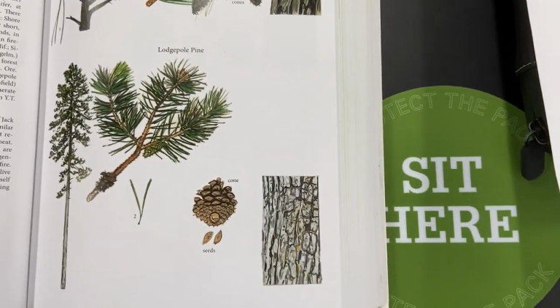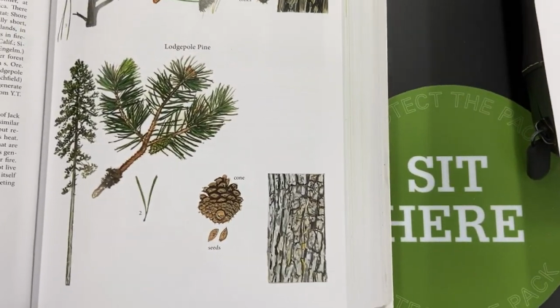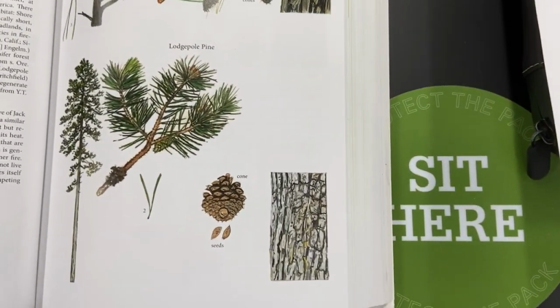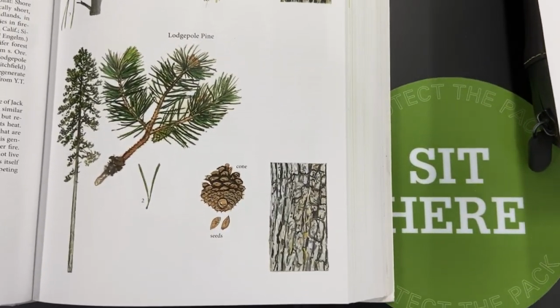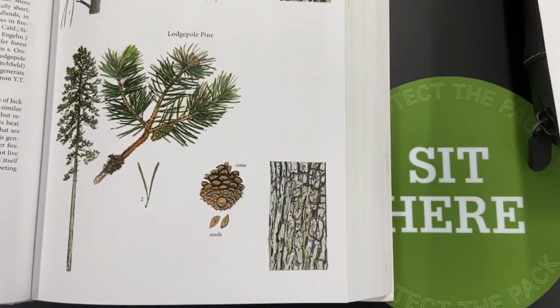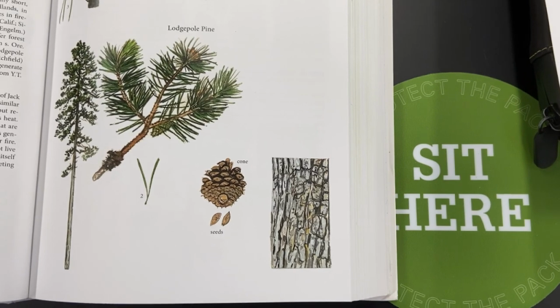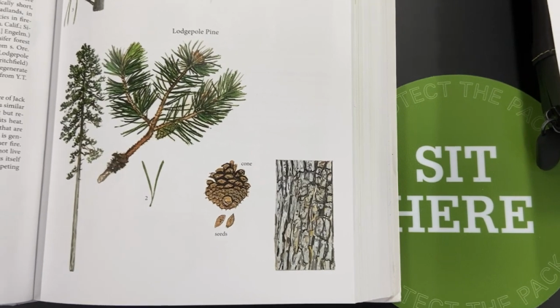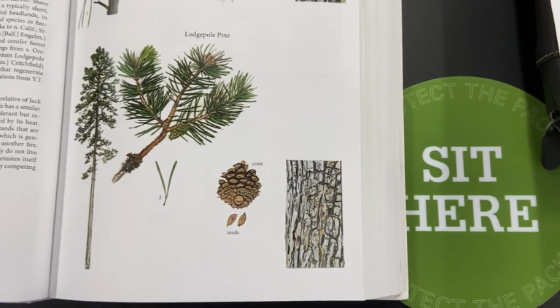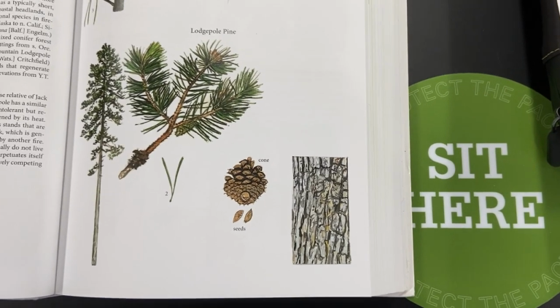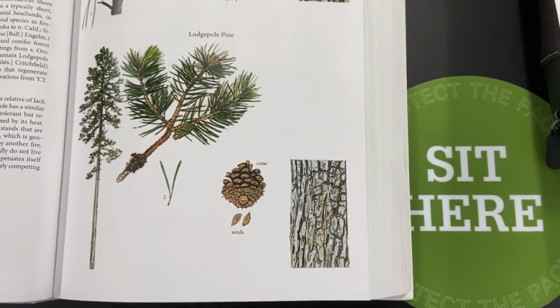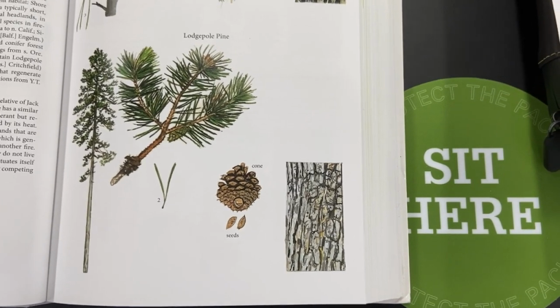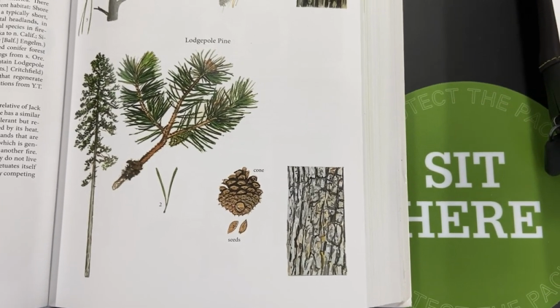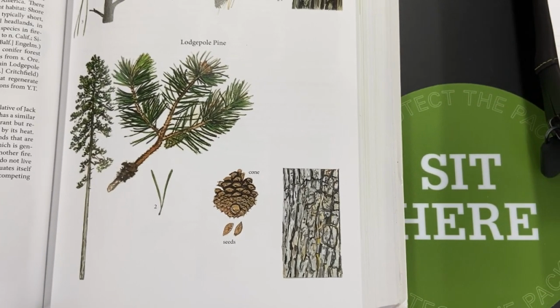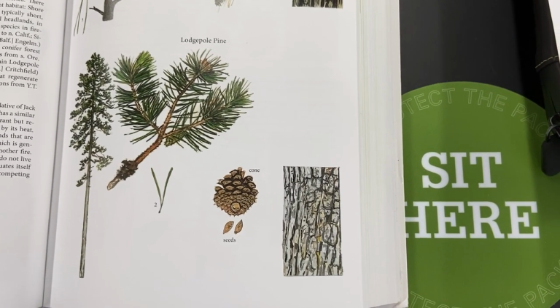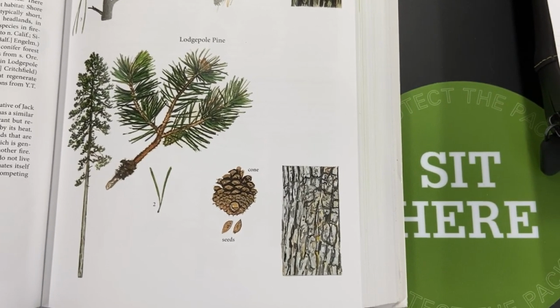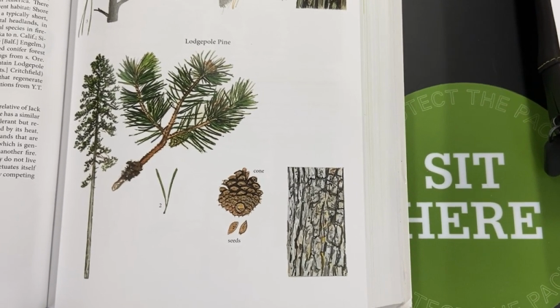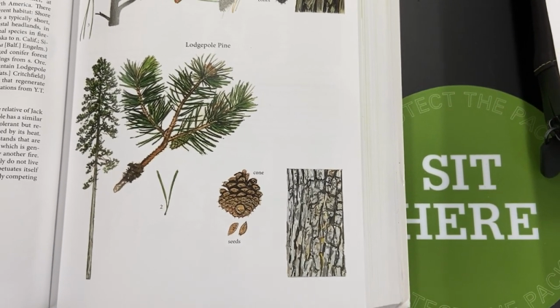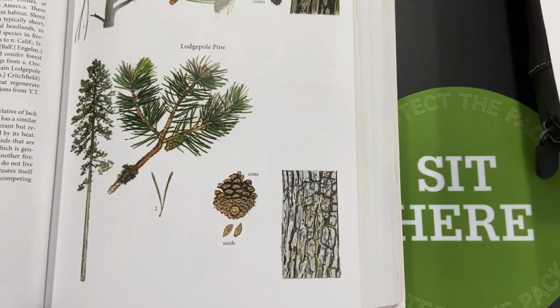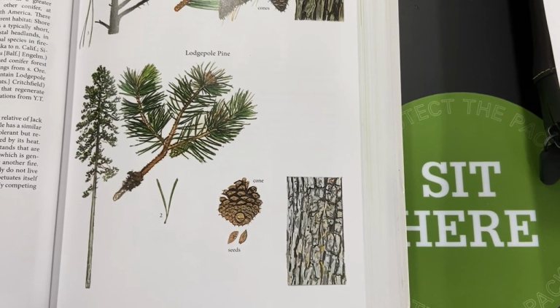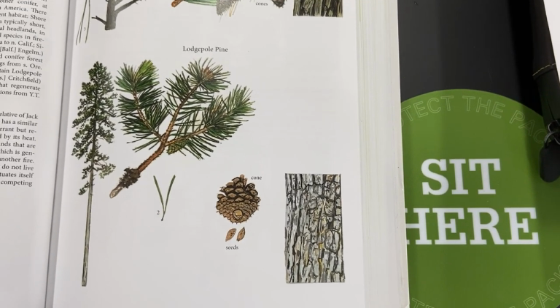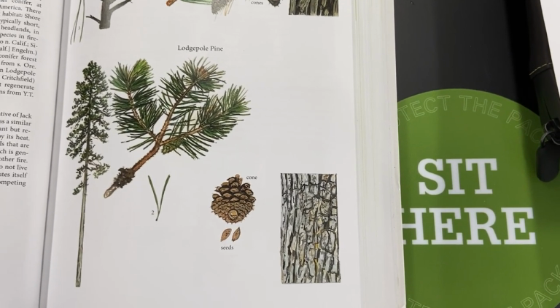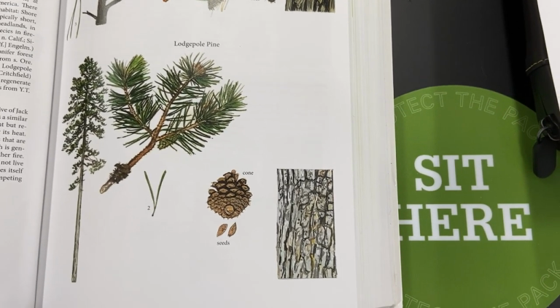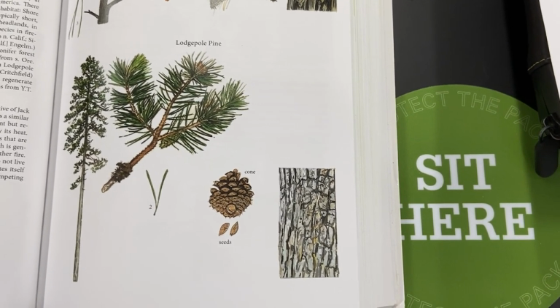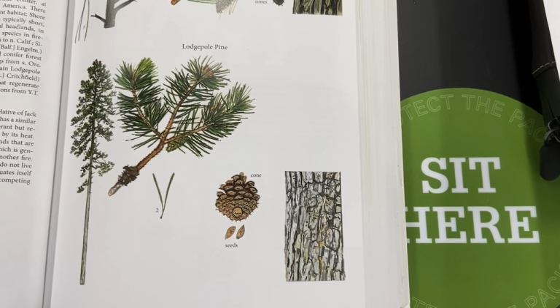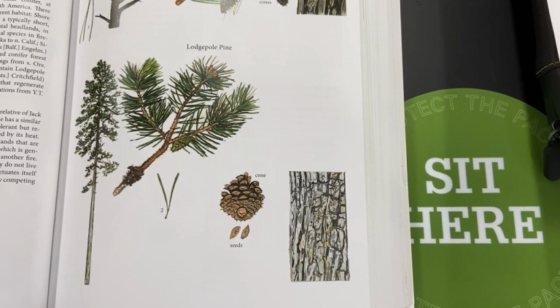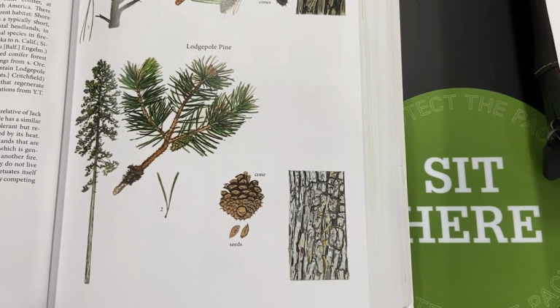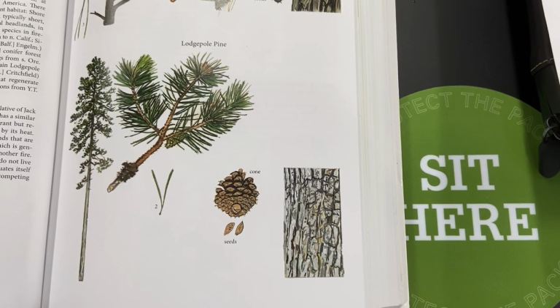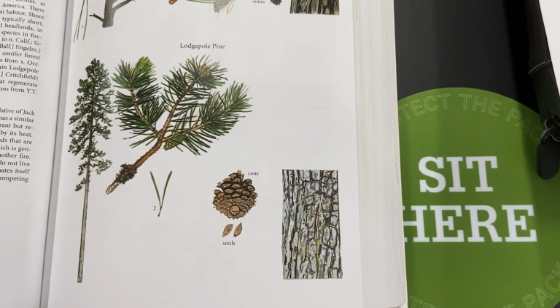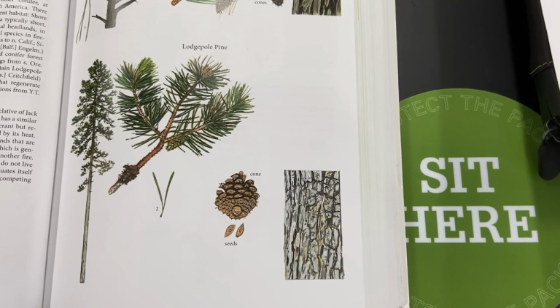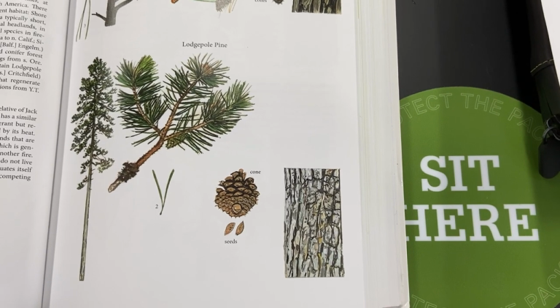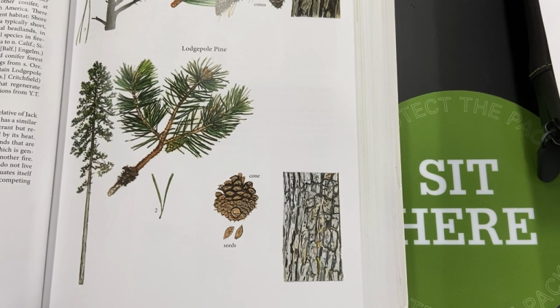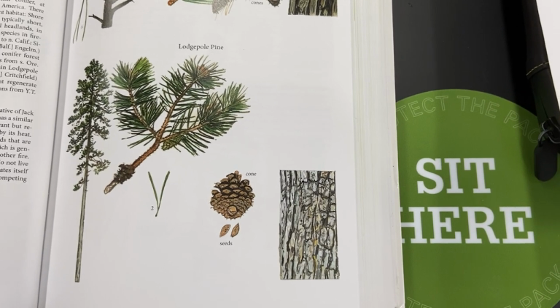This species has been recently killed a lot by the mountain pine beetle, and the wood is used for pulp, lumber, railroad ties, and poles.